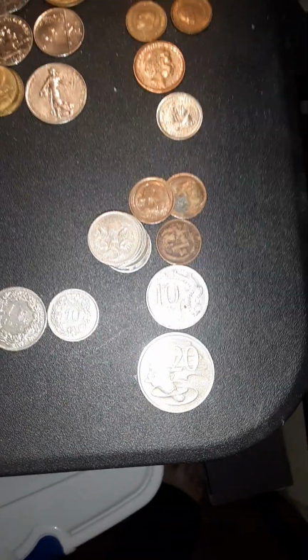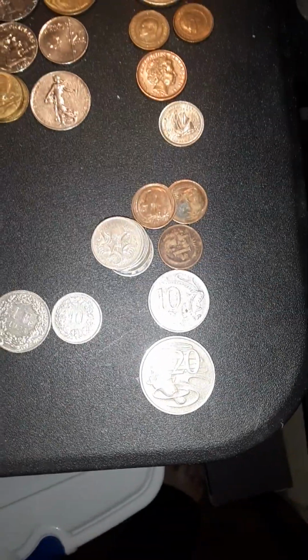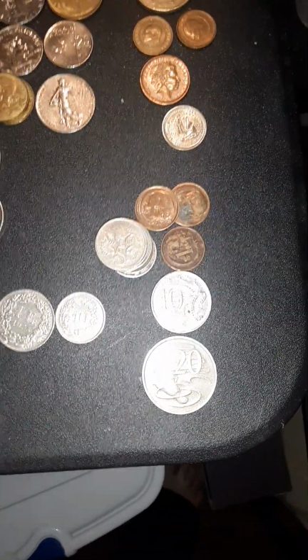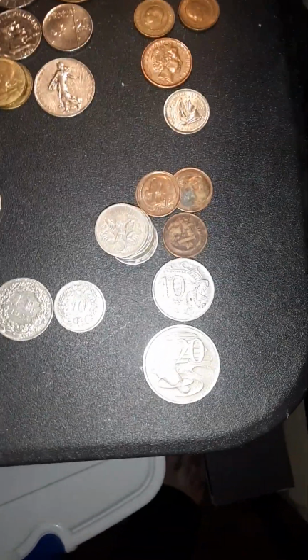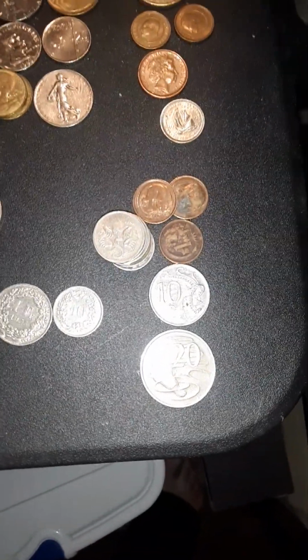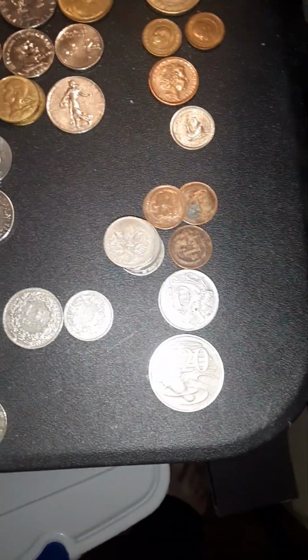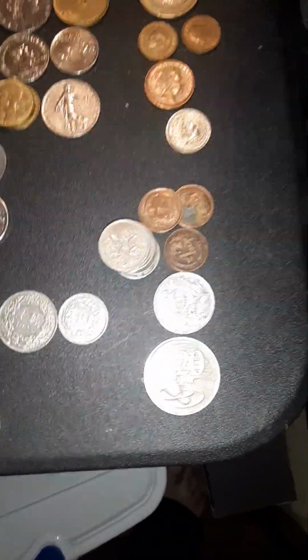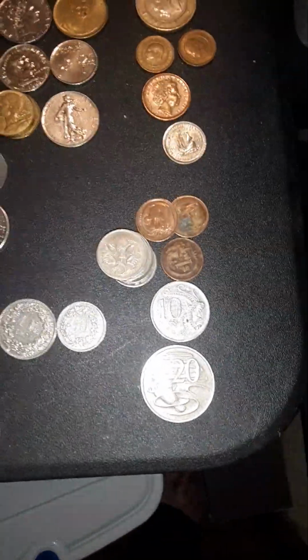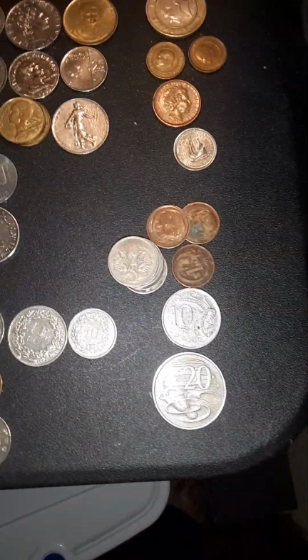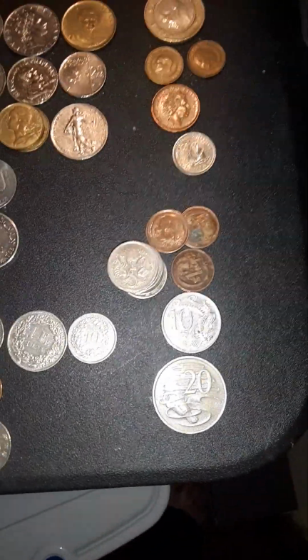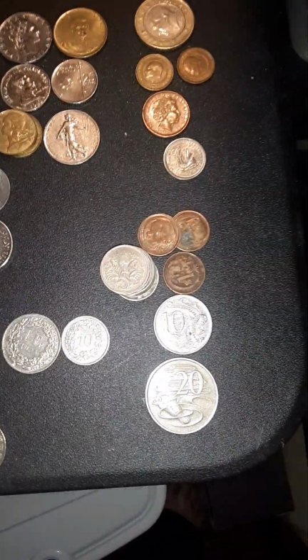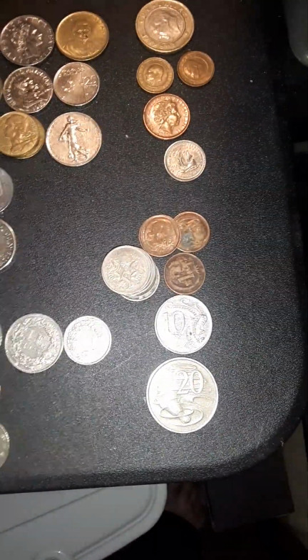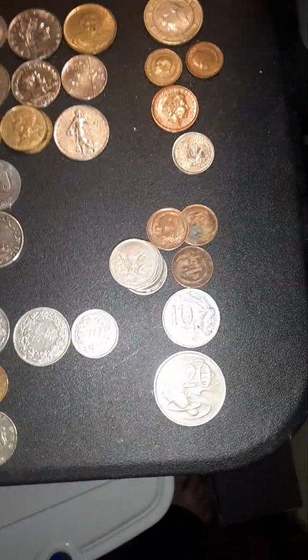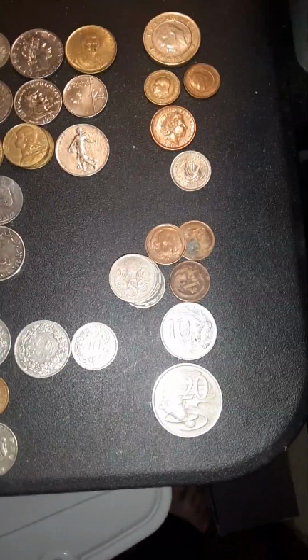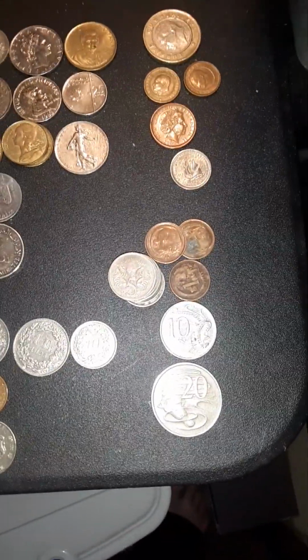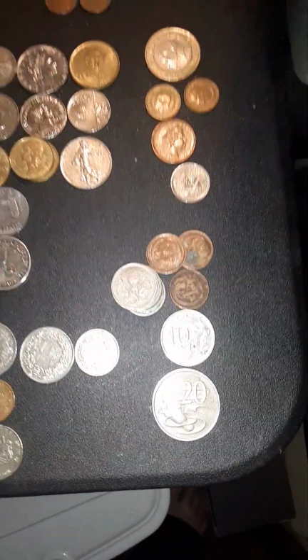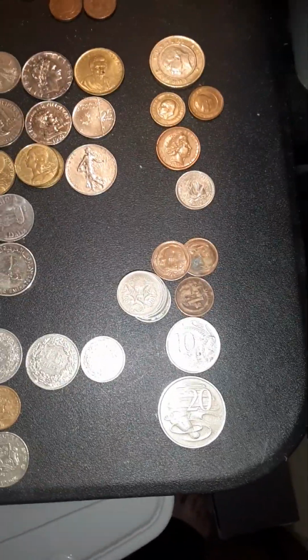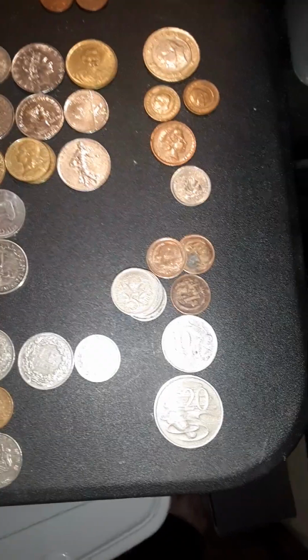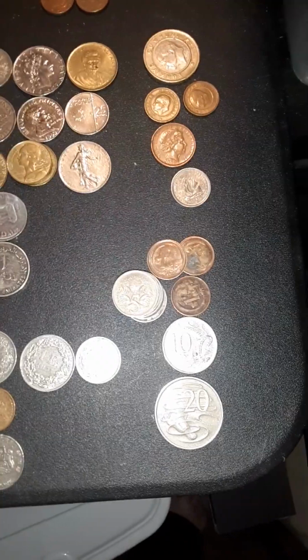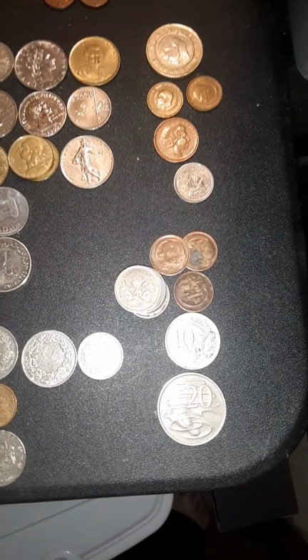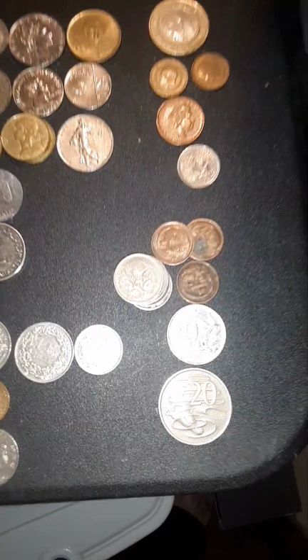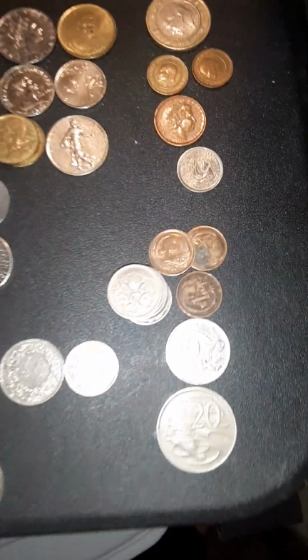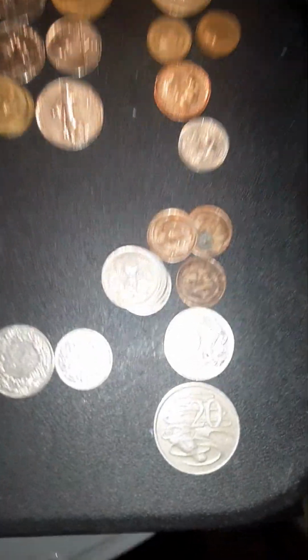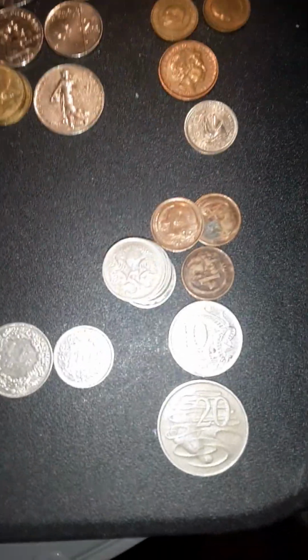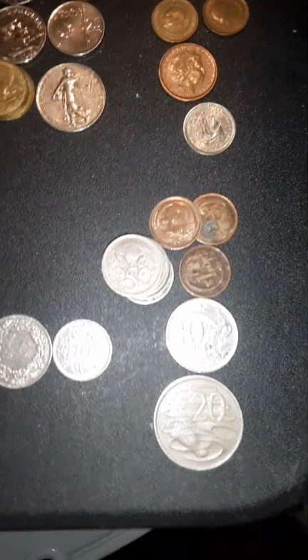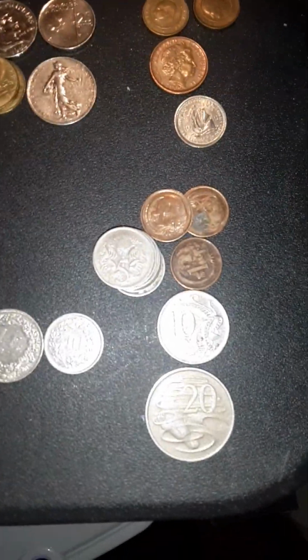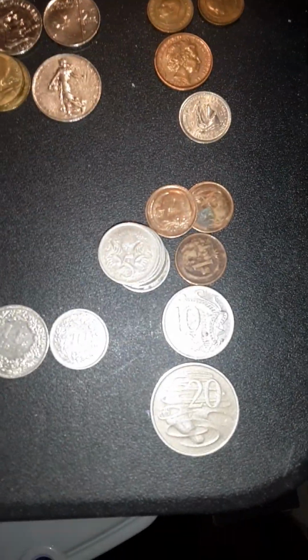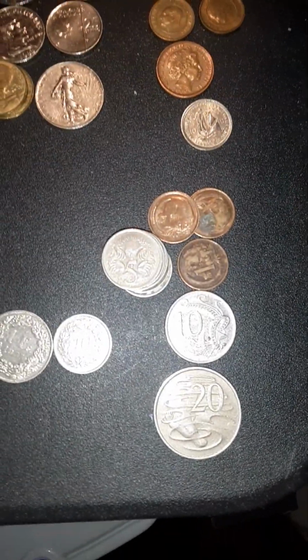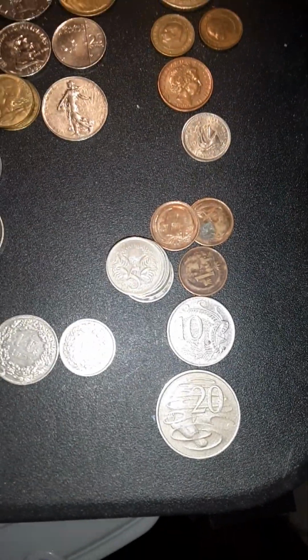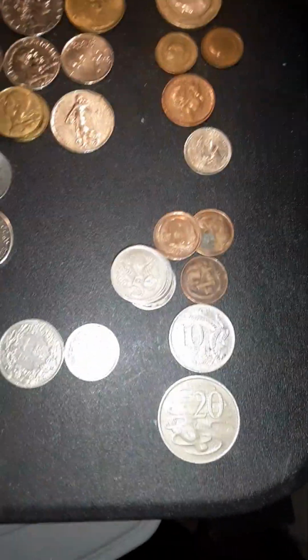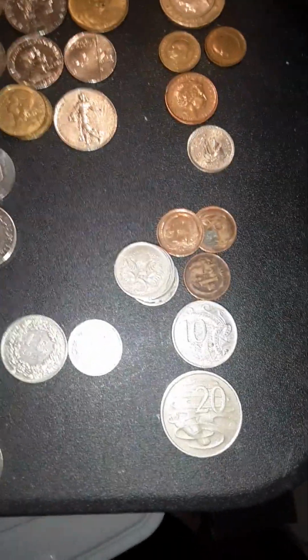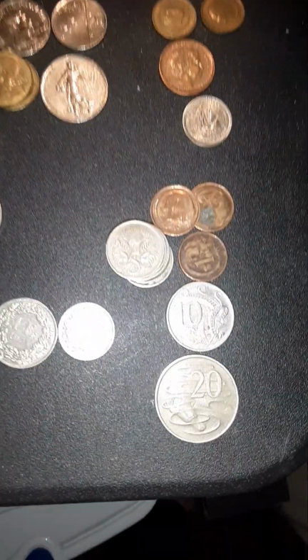We're going to talk about the coins that I found in Coinstar throughout the year of 2022.